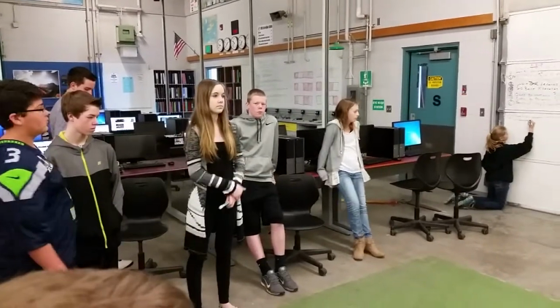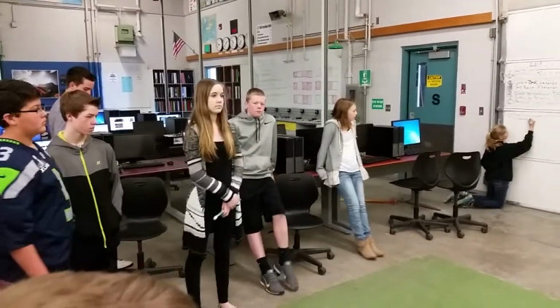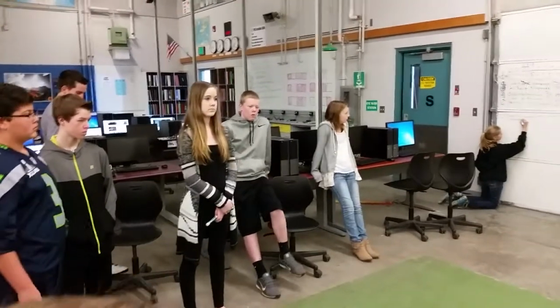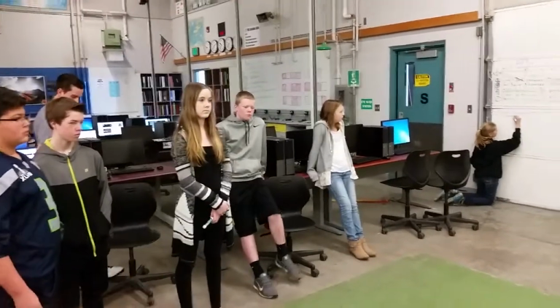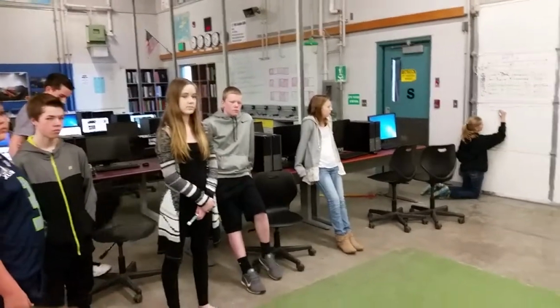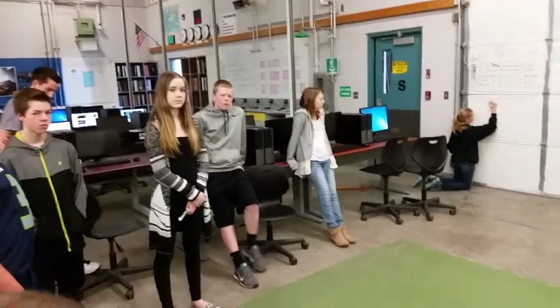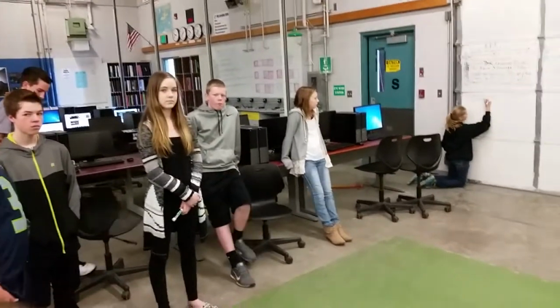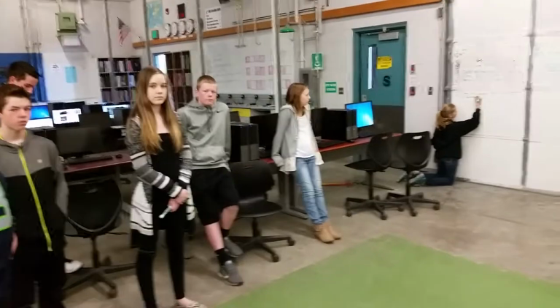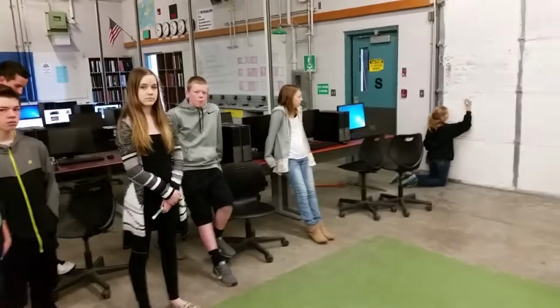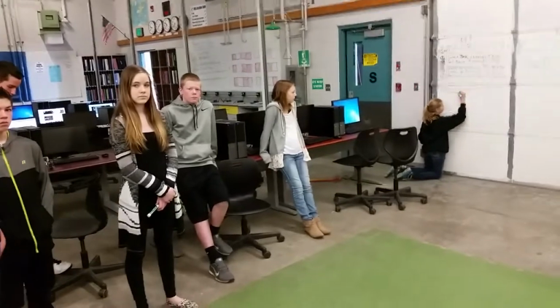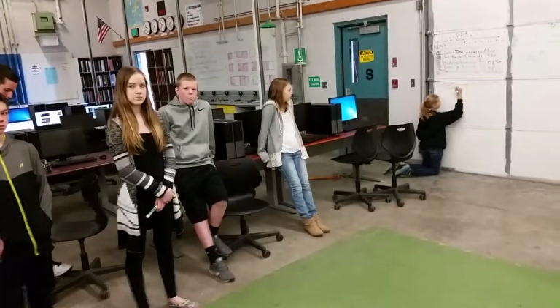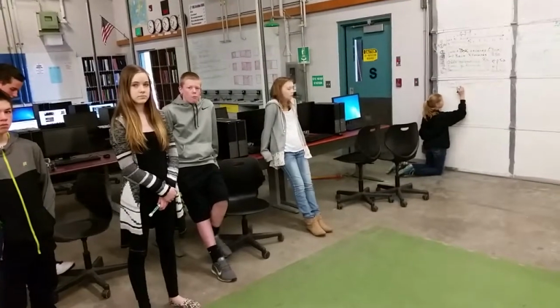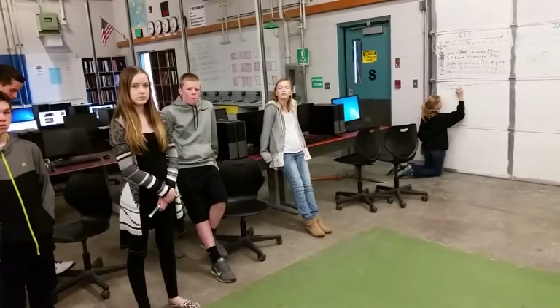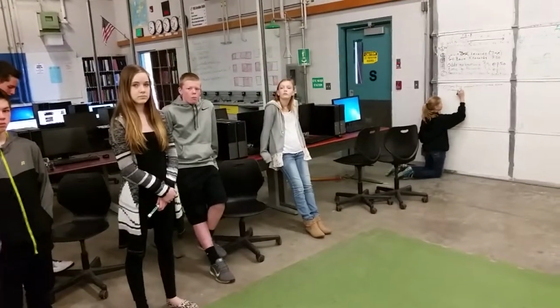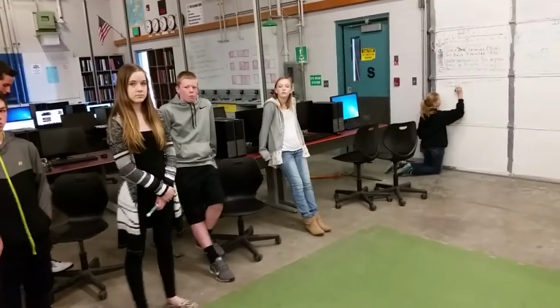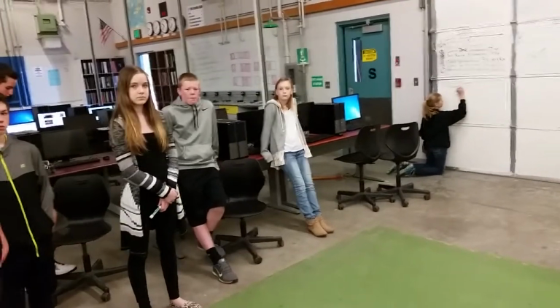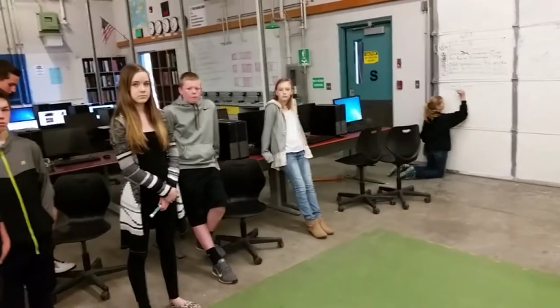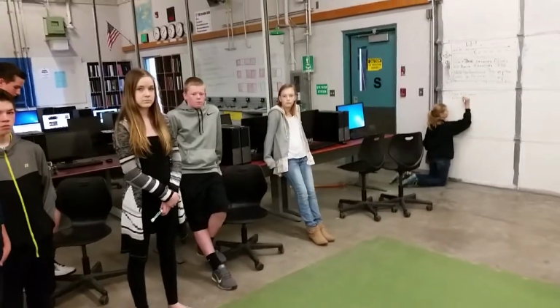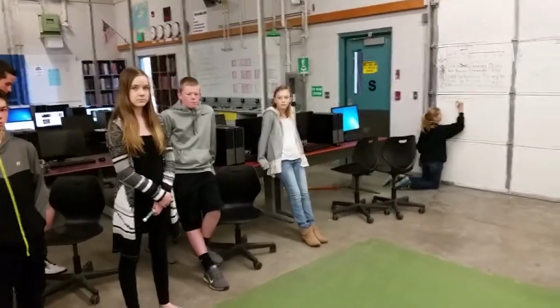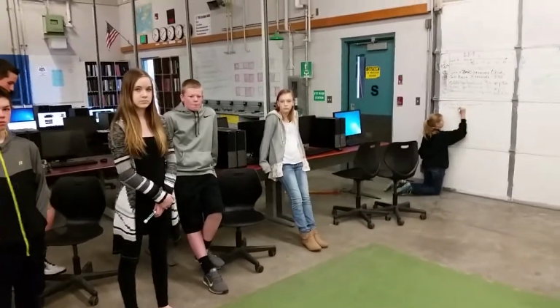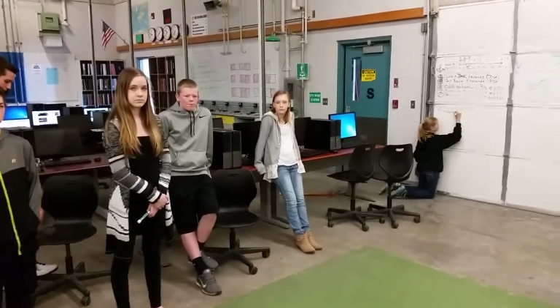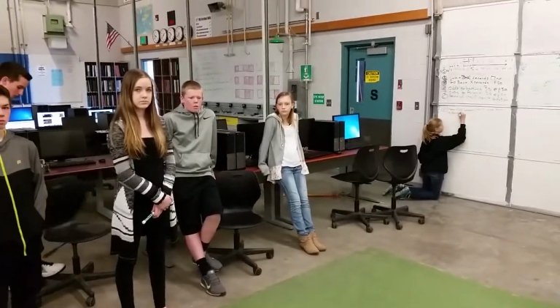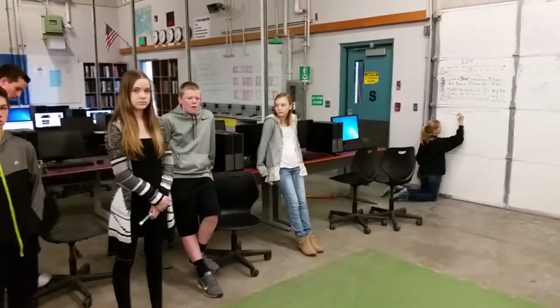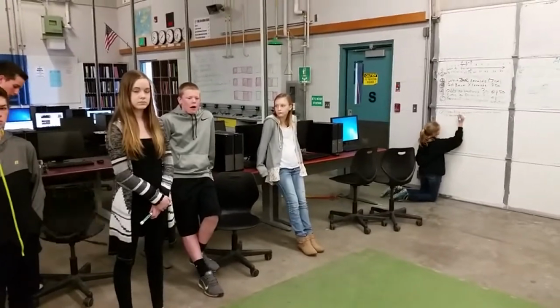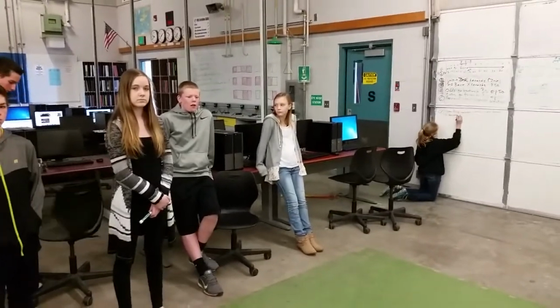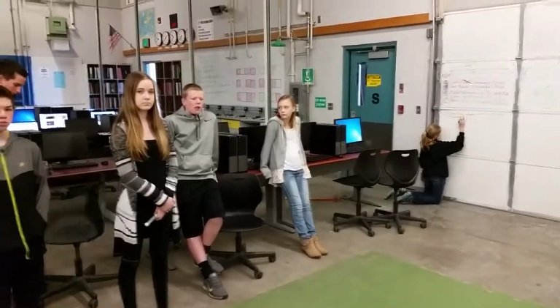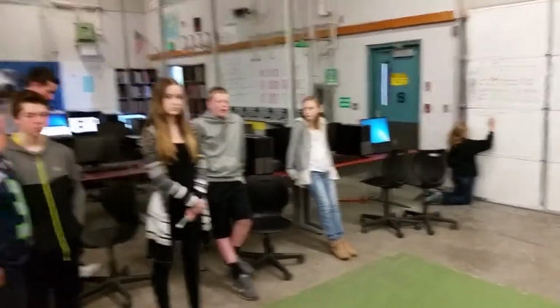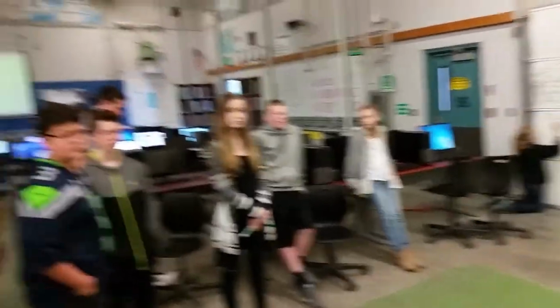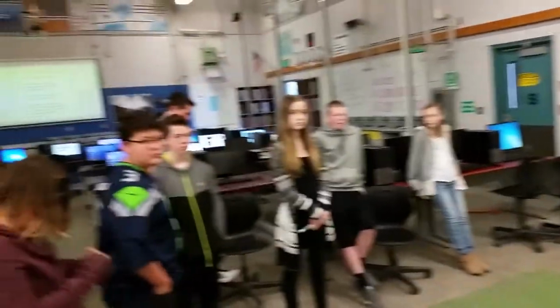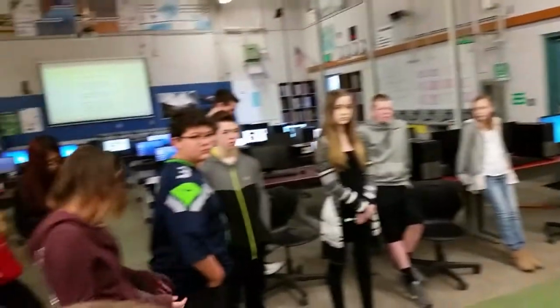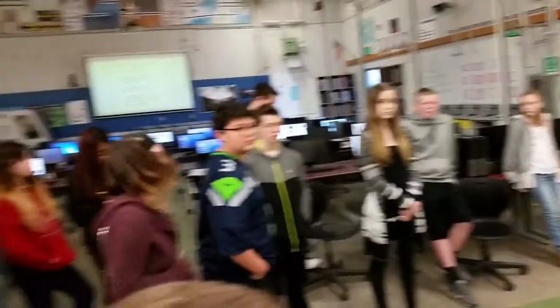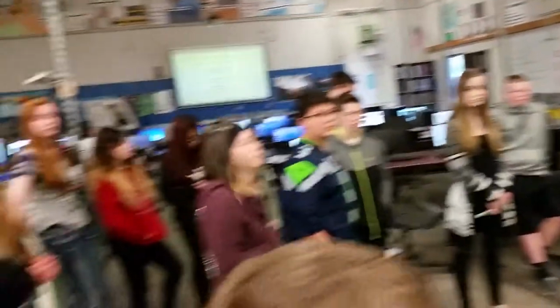So your idea is to have each robot just wait half a second before they start. Anybody else with an idea?